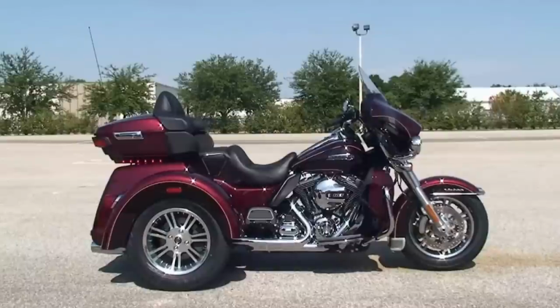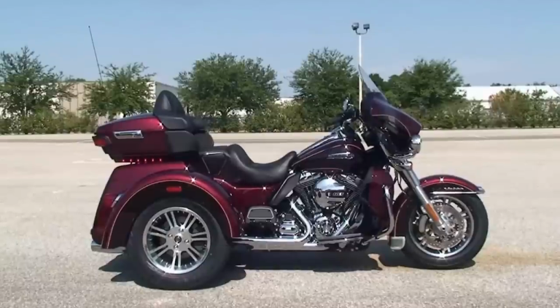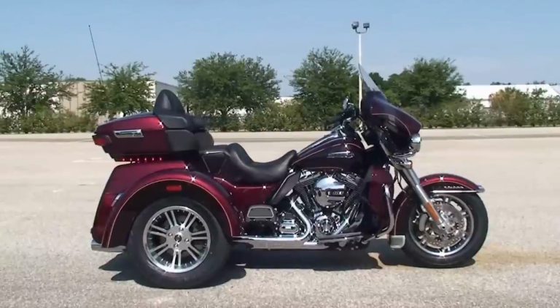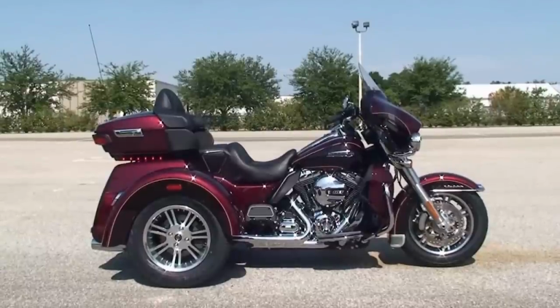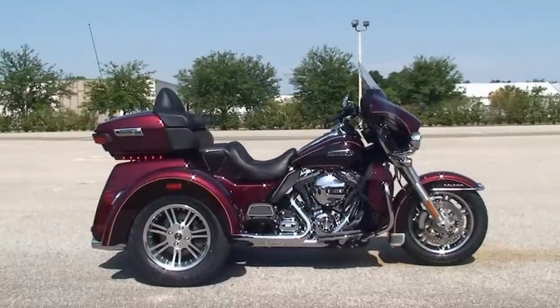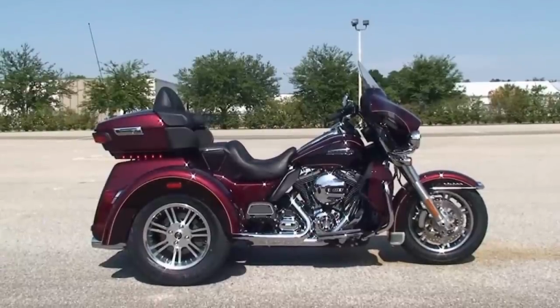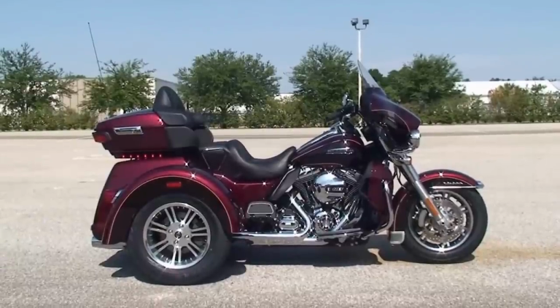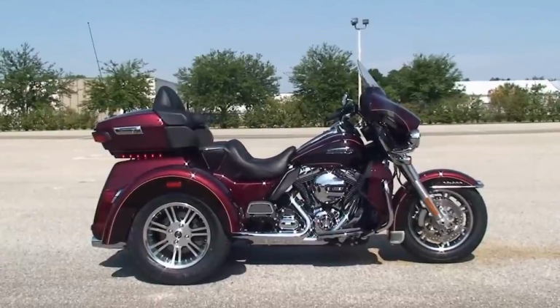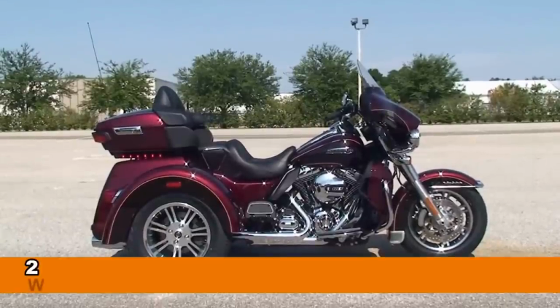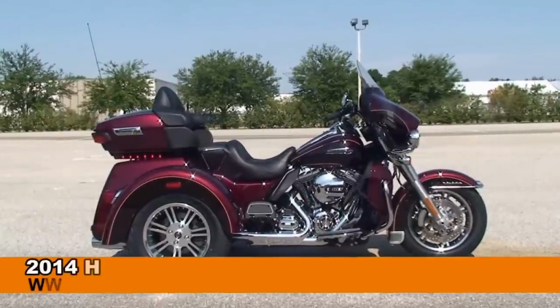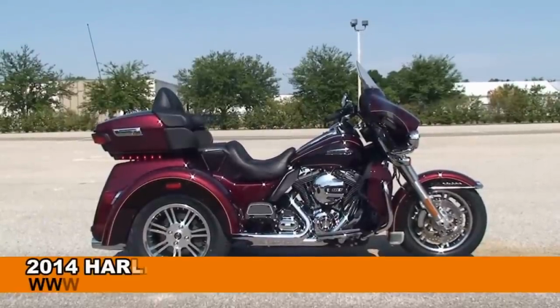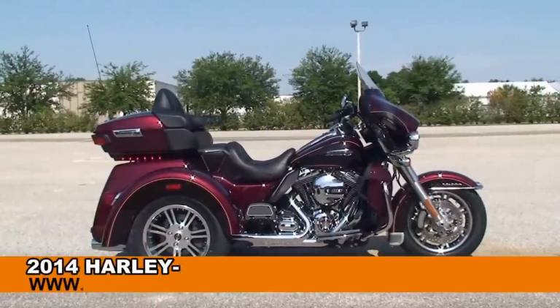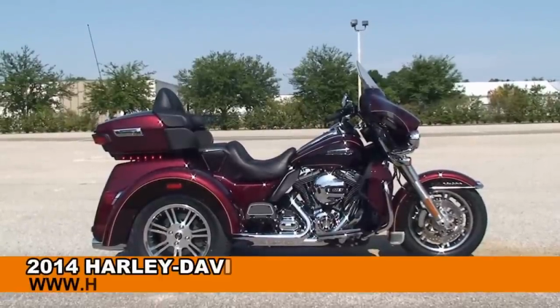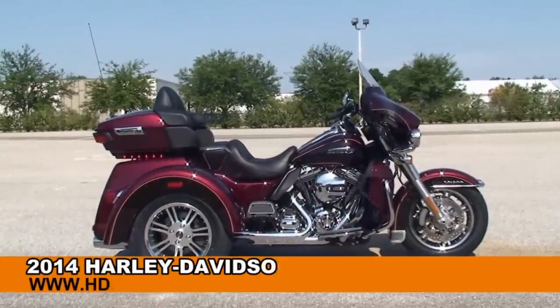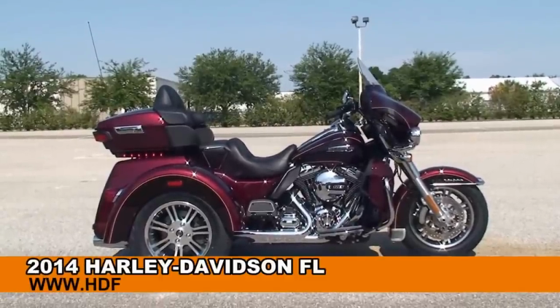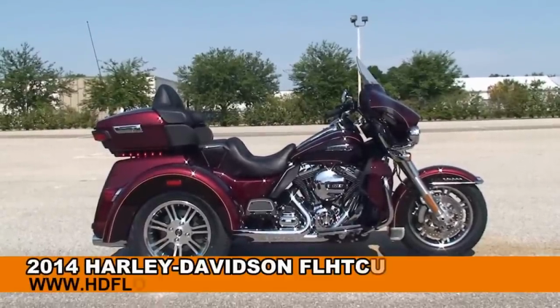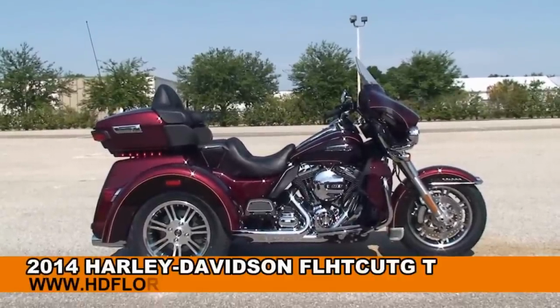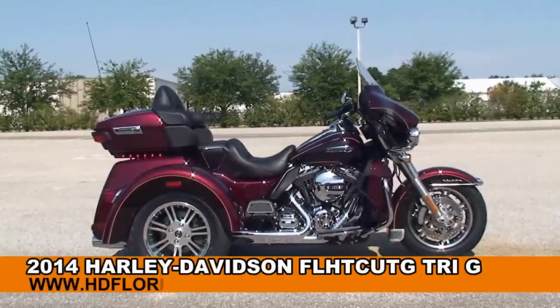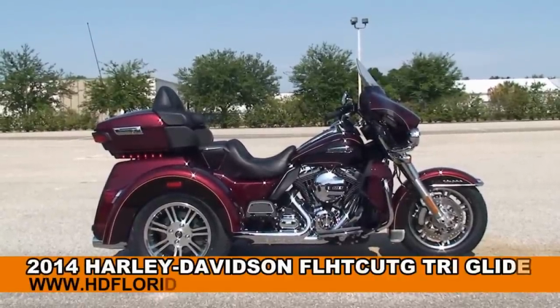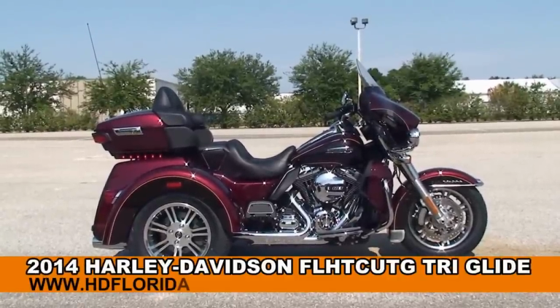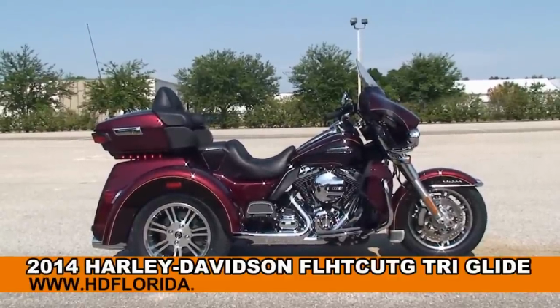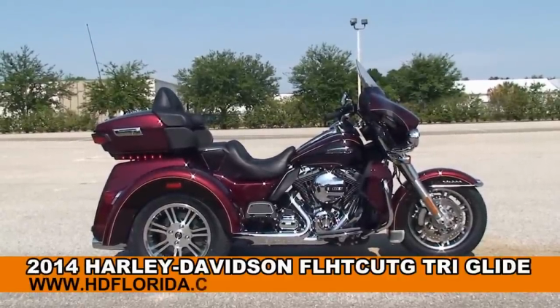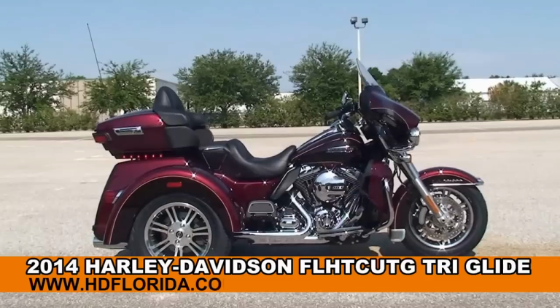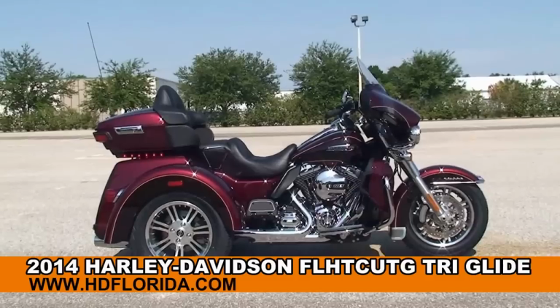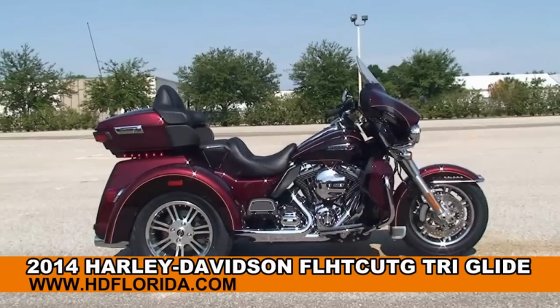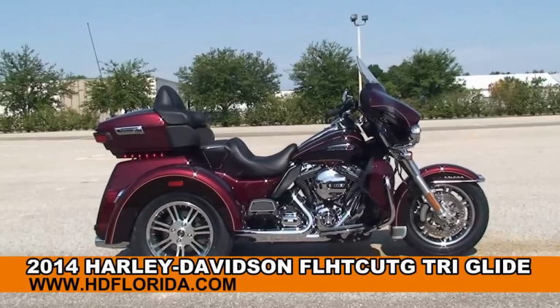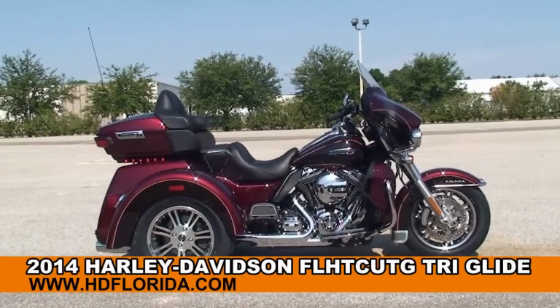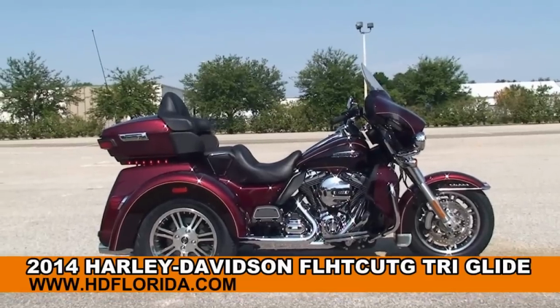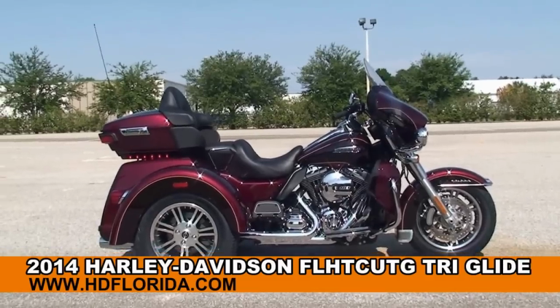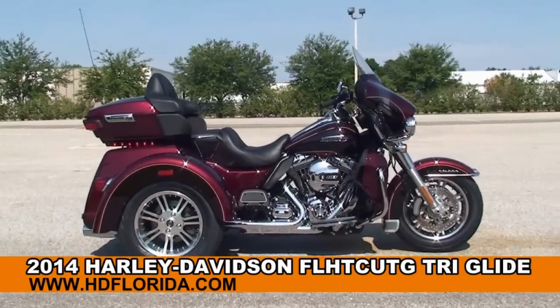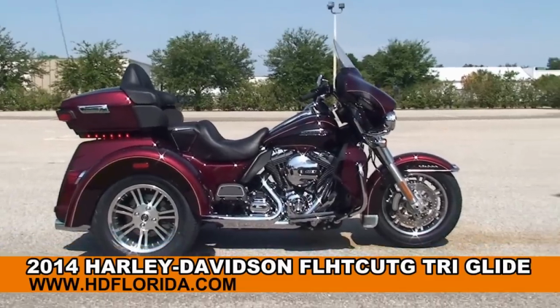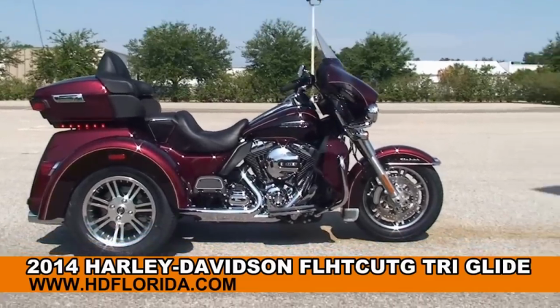Welcome everyone to the world famous Harley-Davidson of Brandon. Today I've got for you this cool brand new 2014 Tri-Glide.